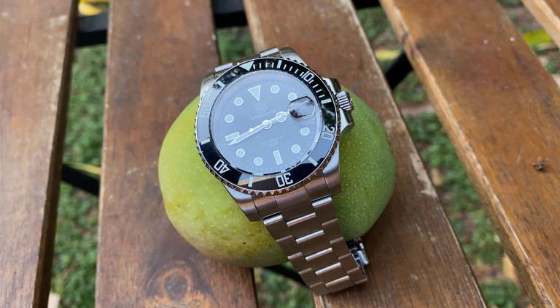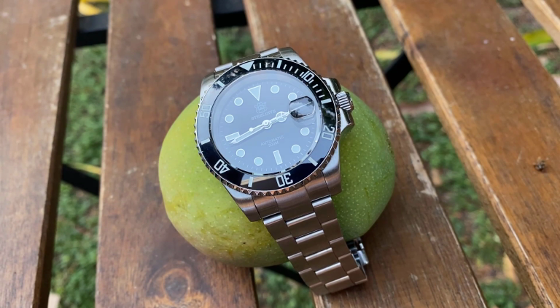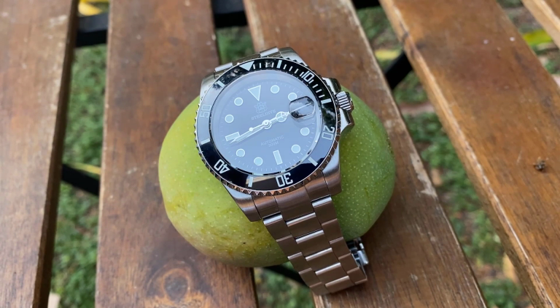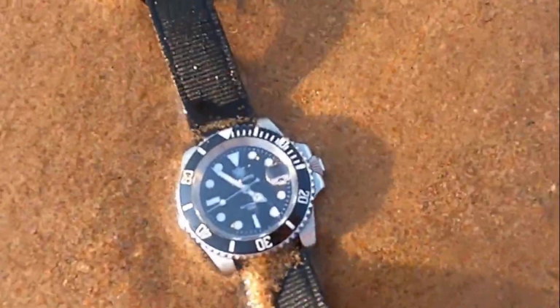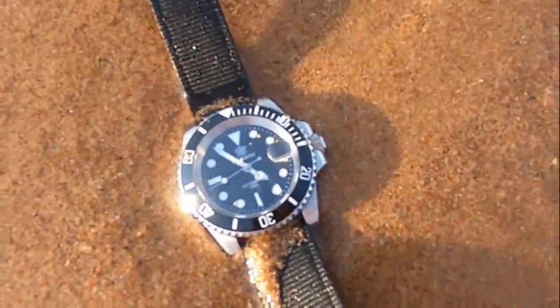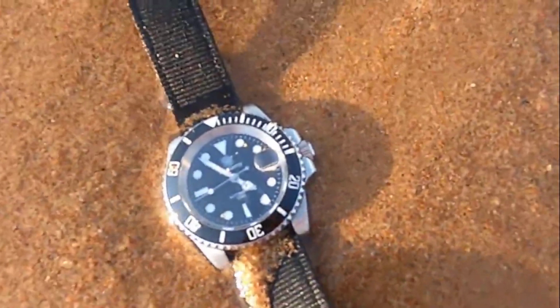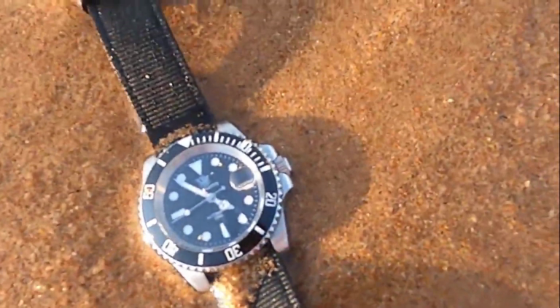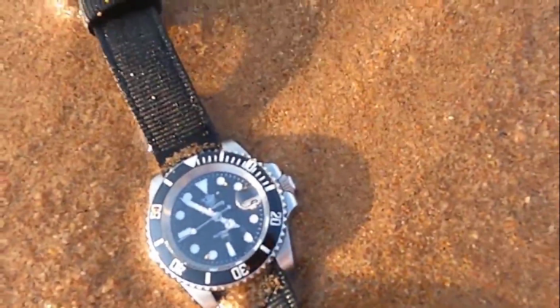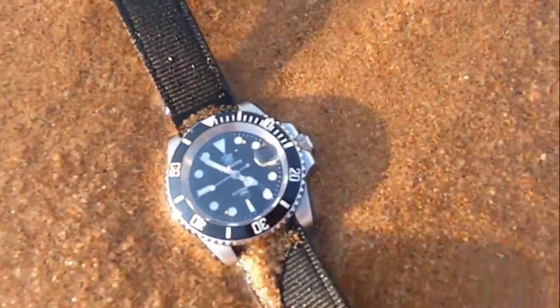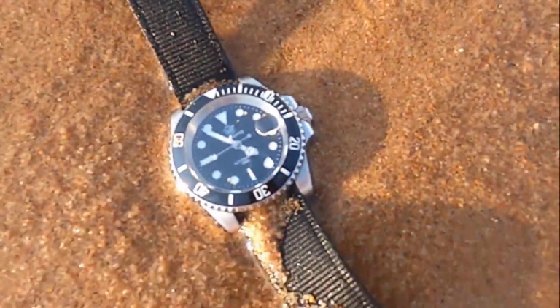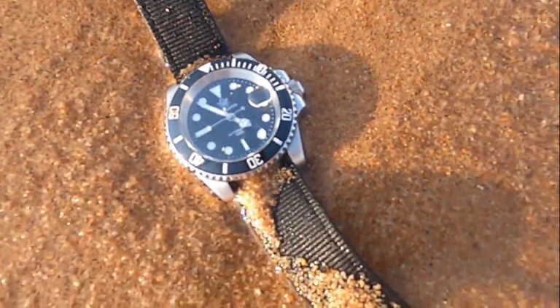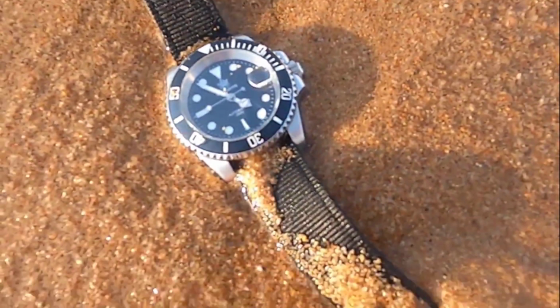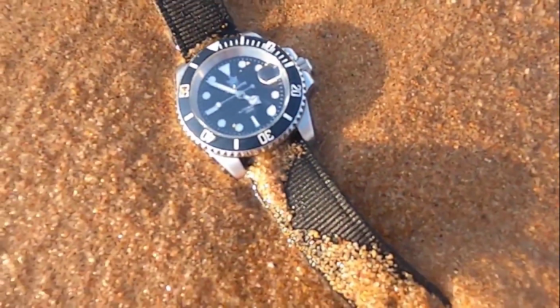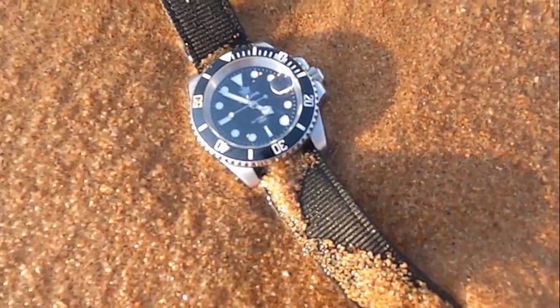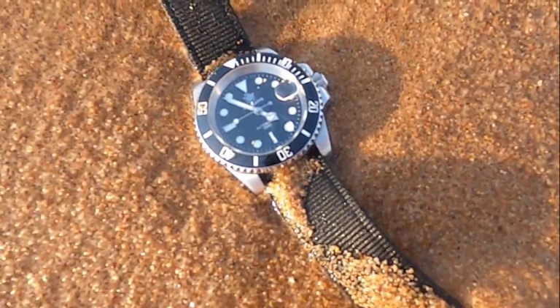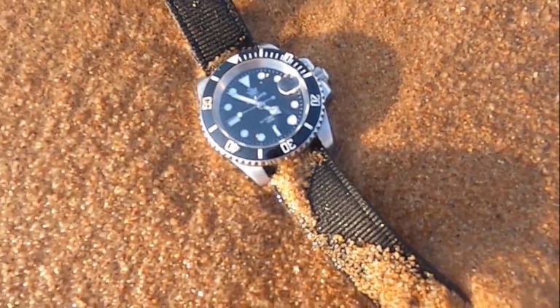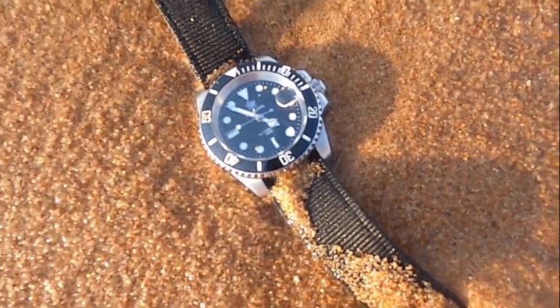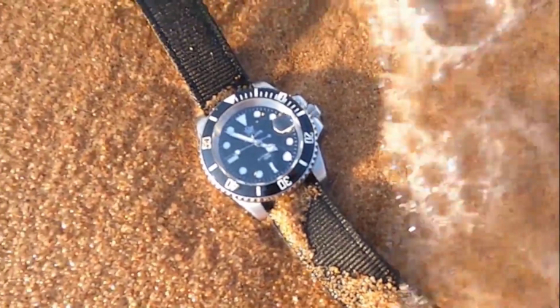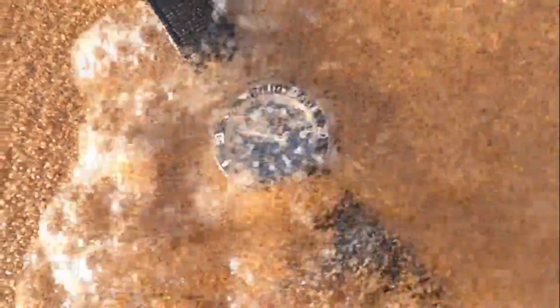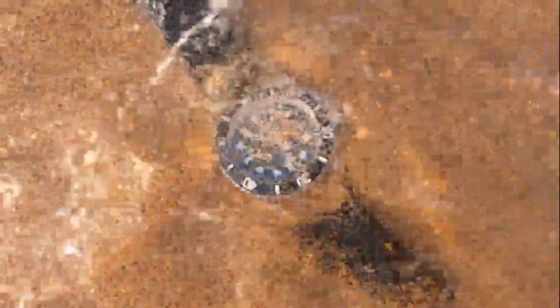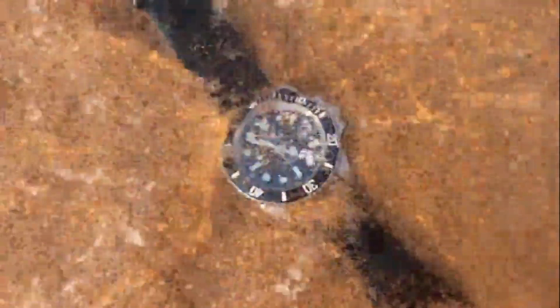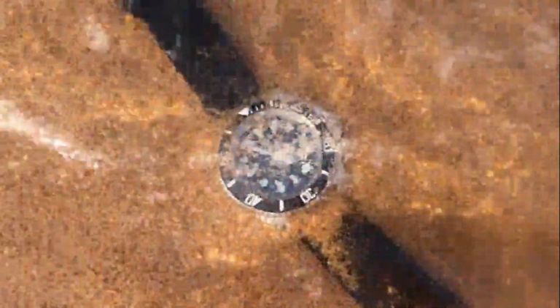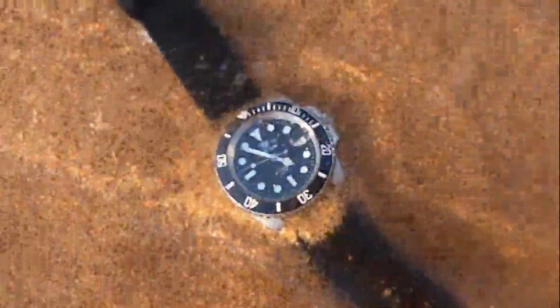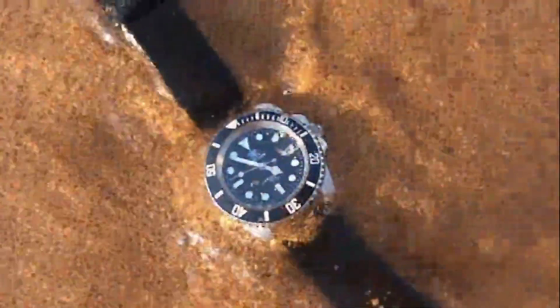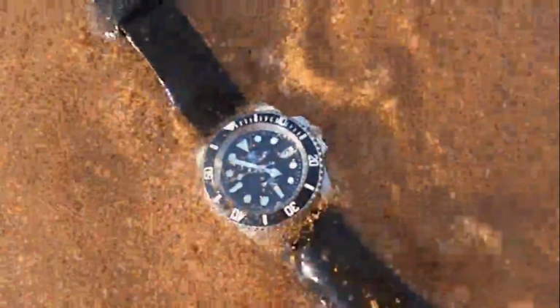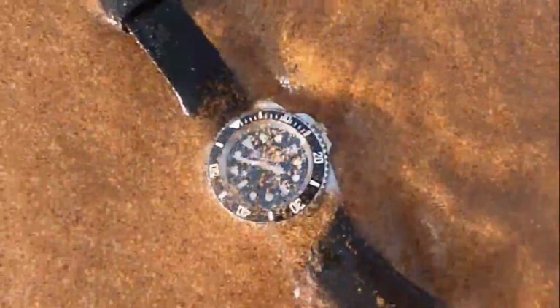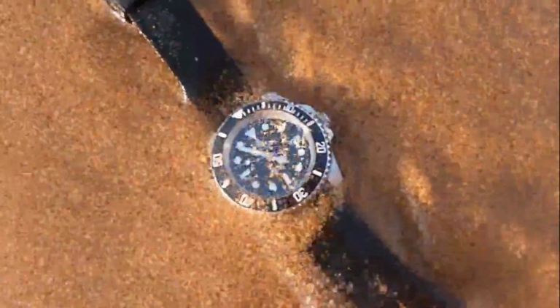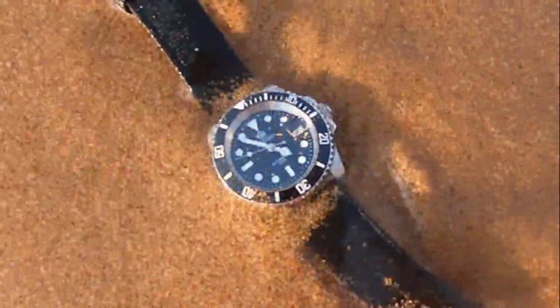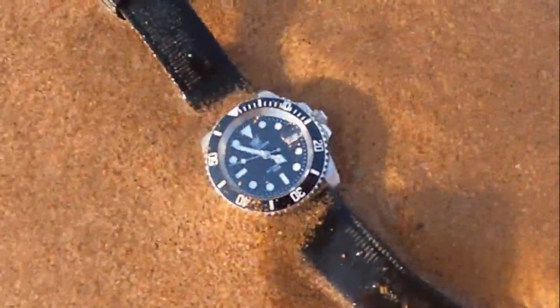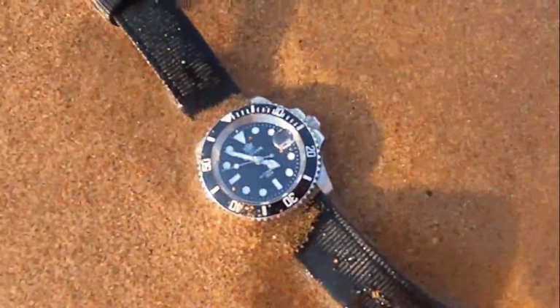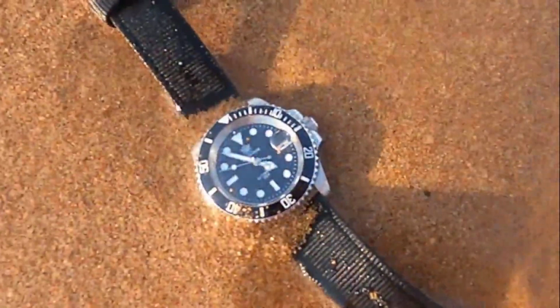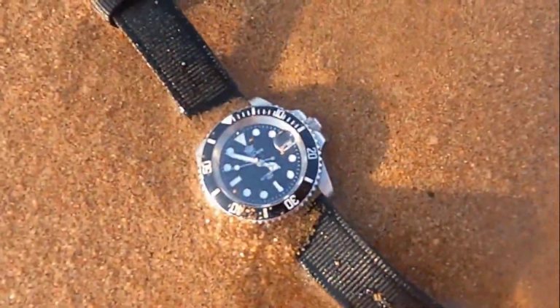If you own or have owned a Steel Dive SD1953, I'd like to hear your thoughts about it. But that's it for now — thanks for watching!